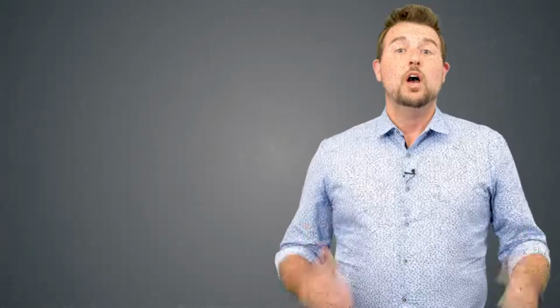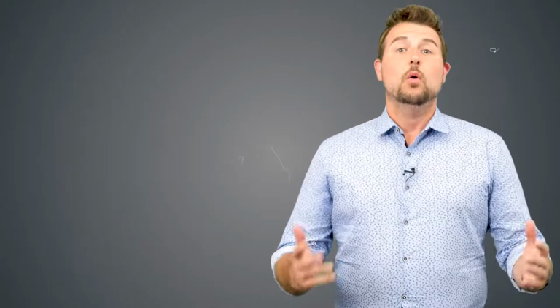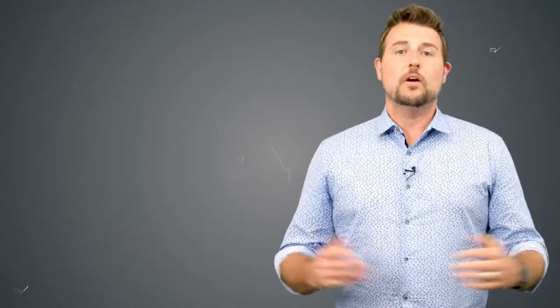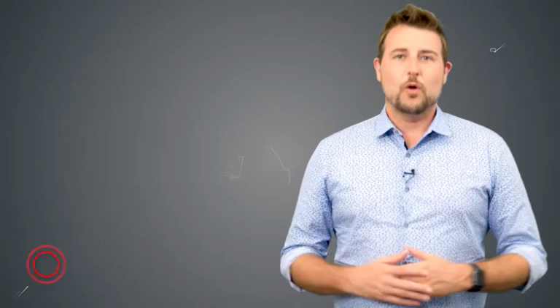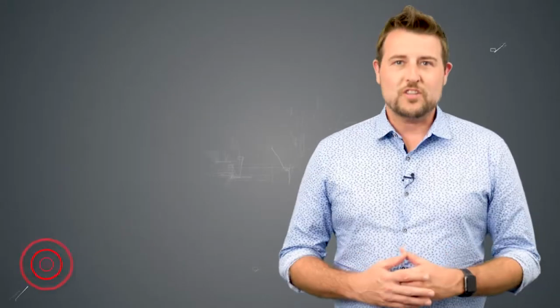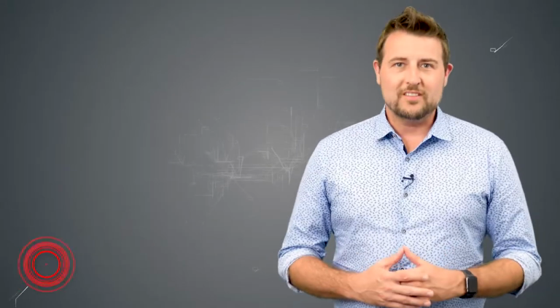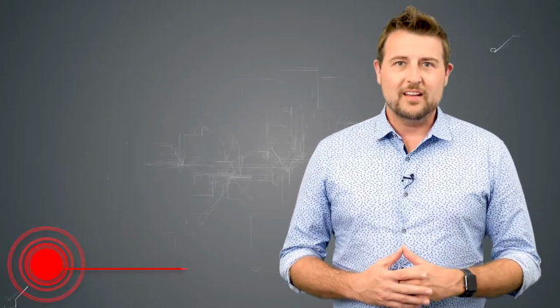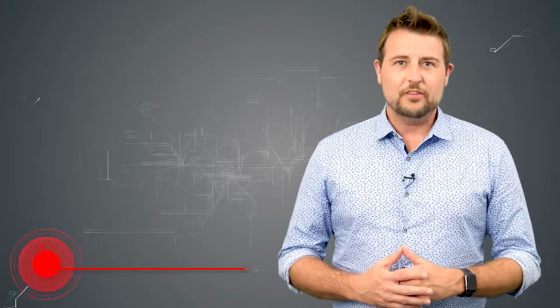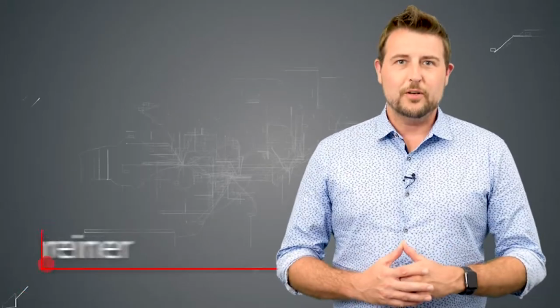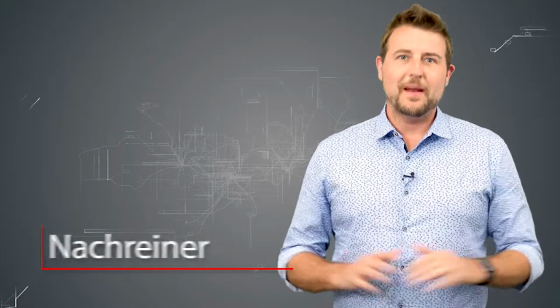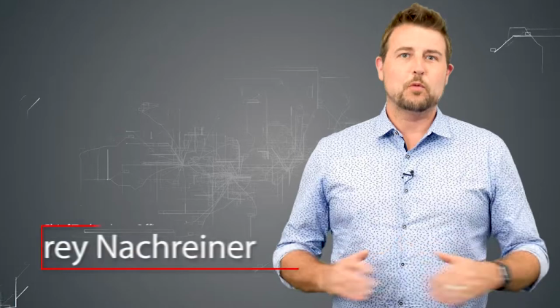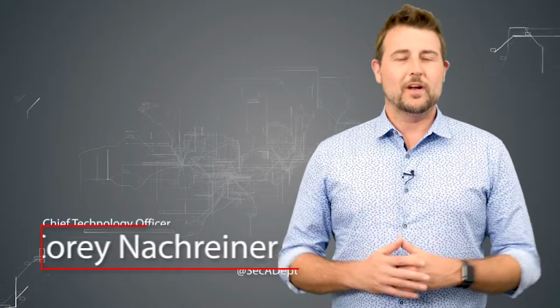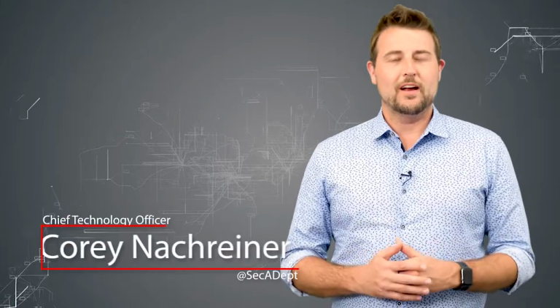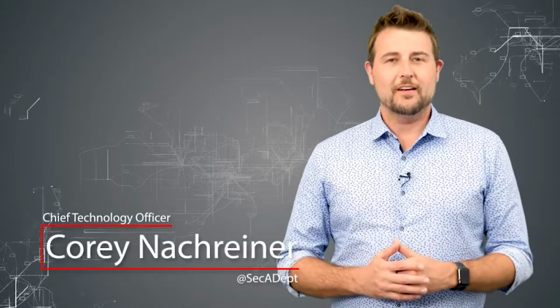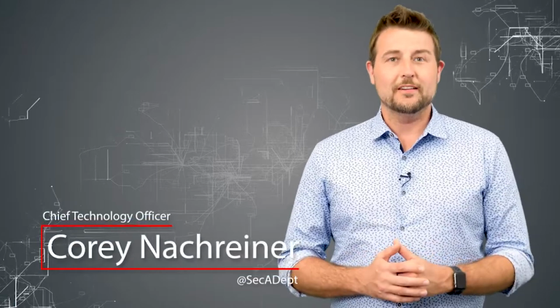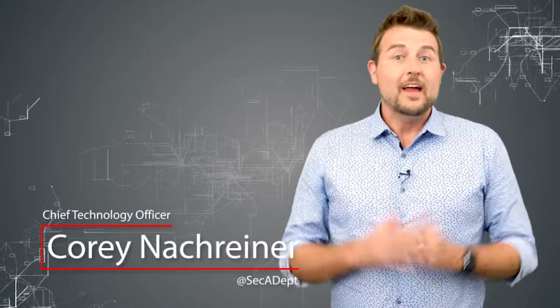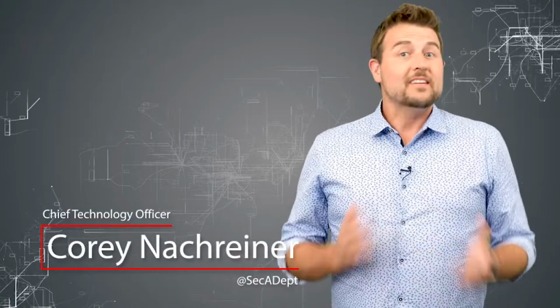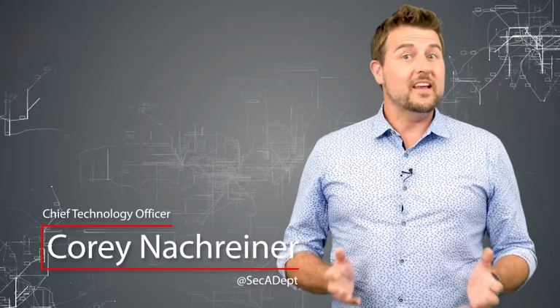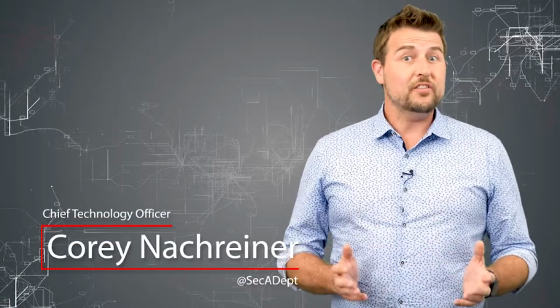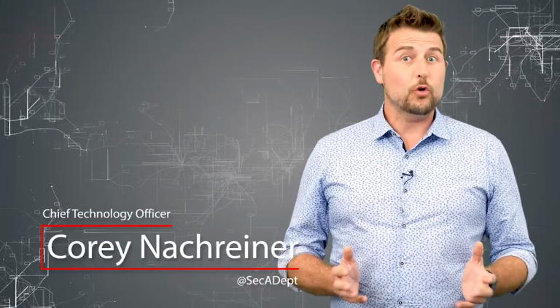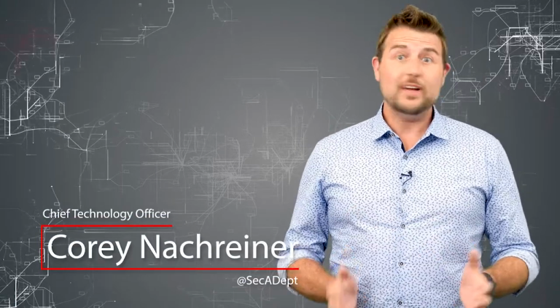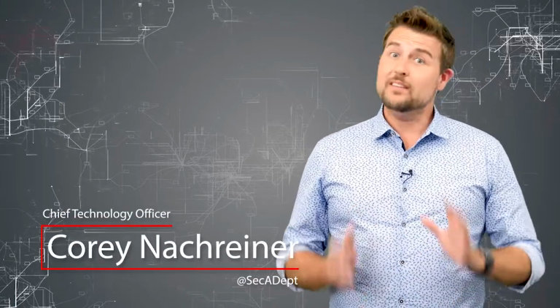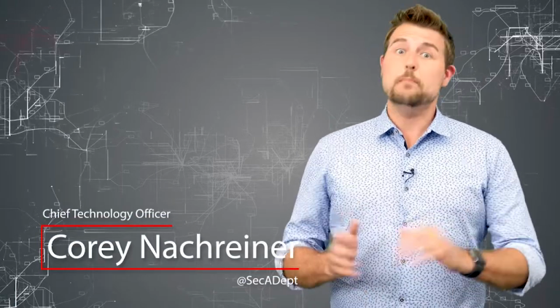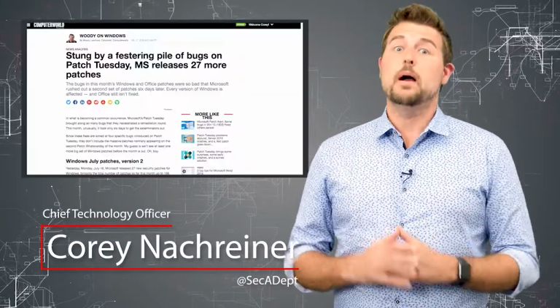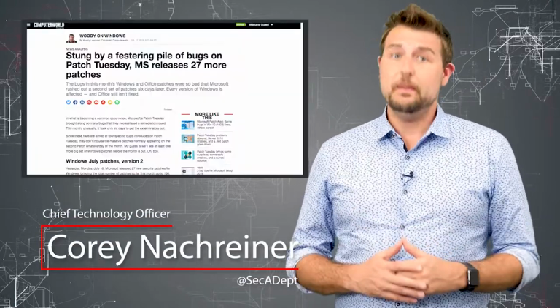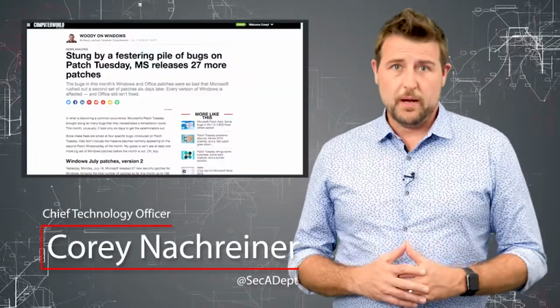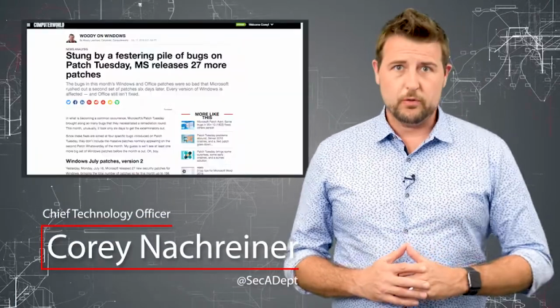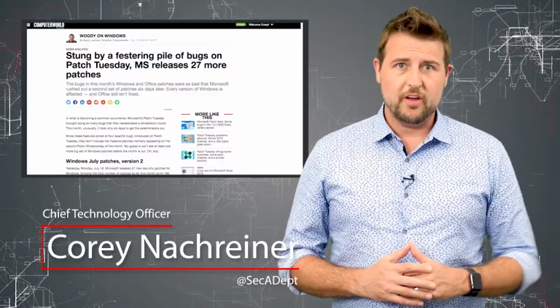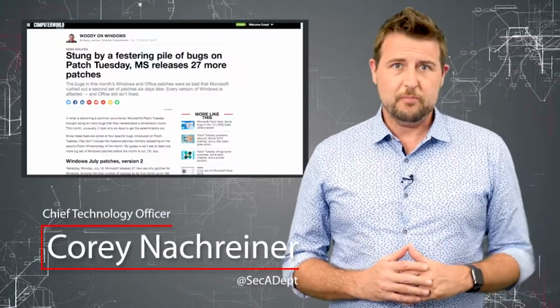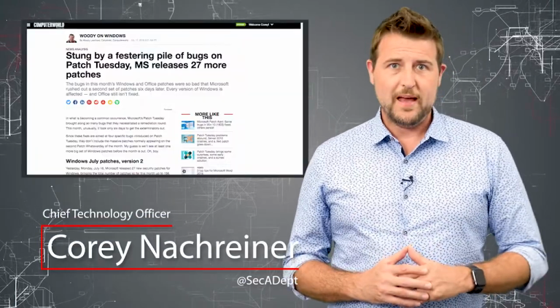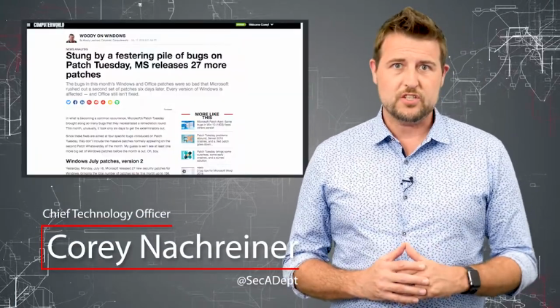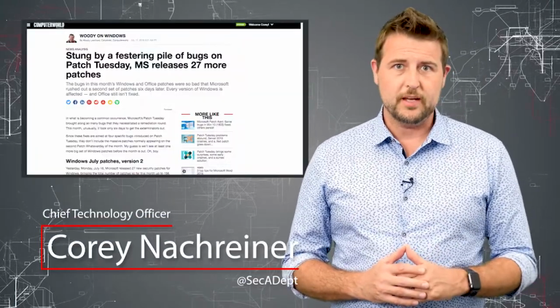Welcome to WatchGuard's Daily Security Byte, I'm Cory Nogrenner. Today's story is a buggy Microsoft patch day.